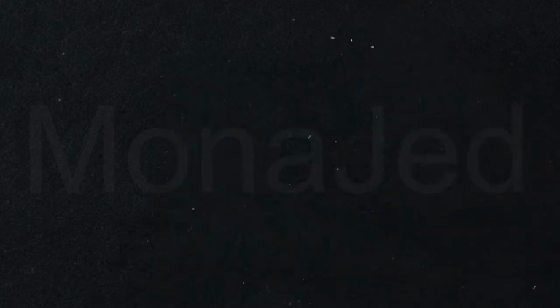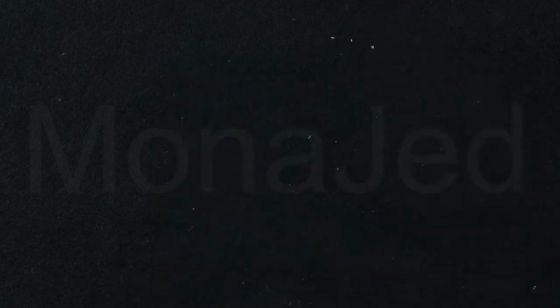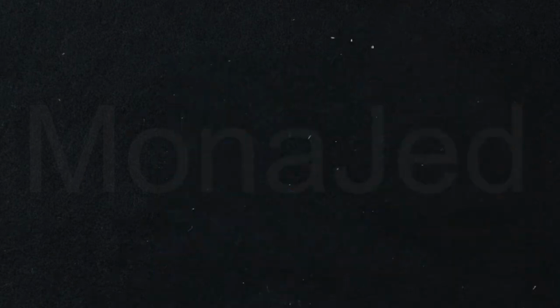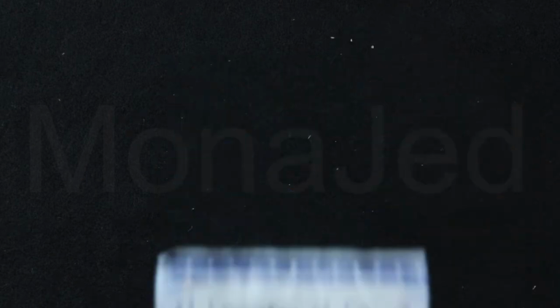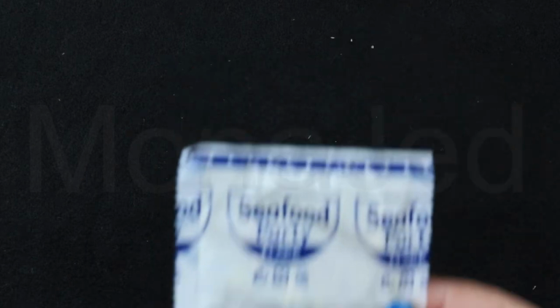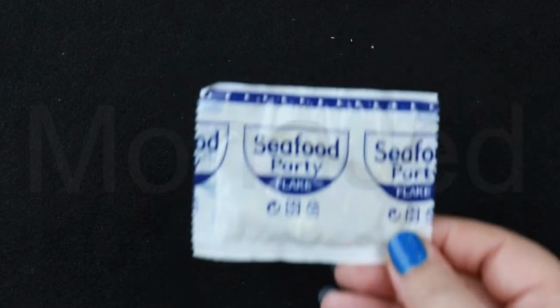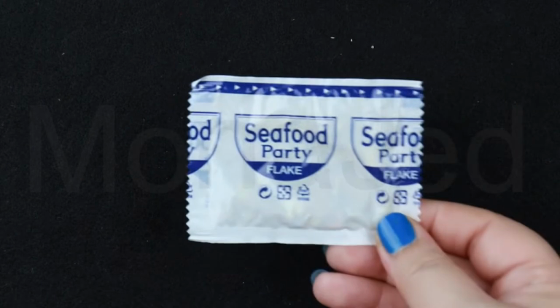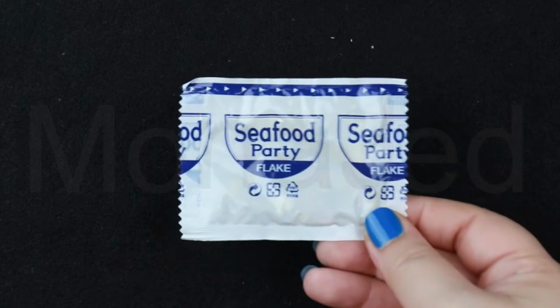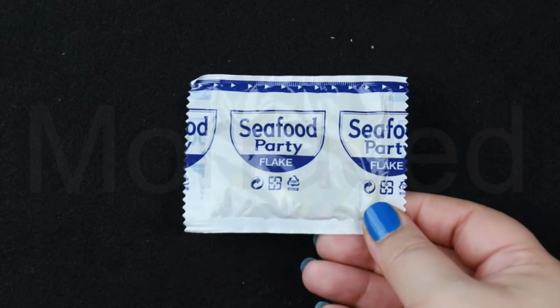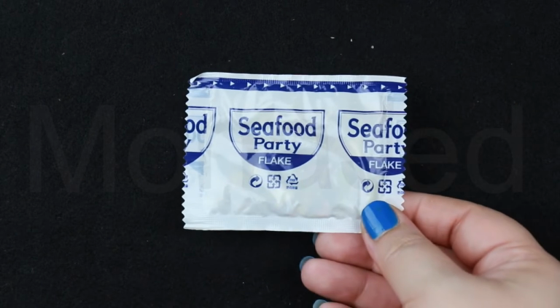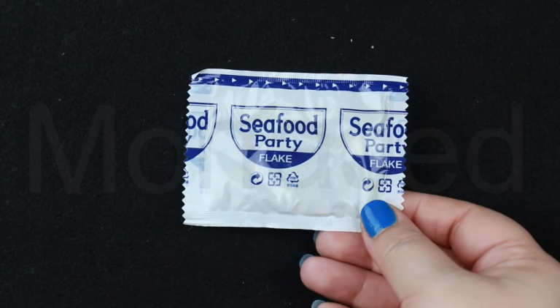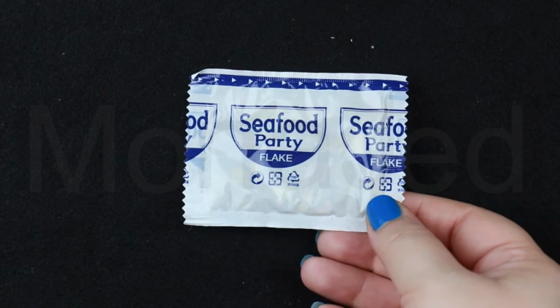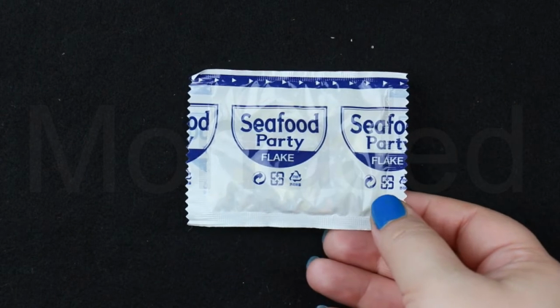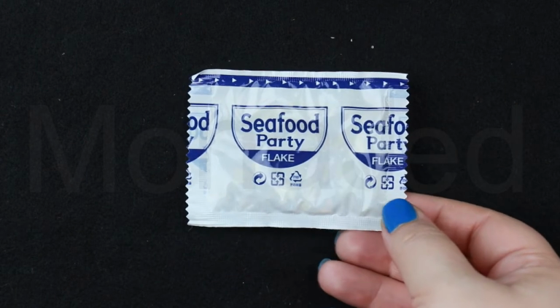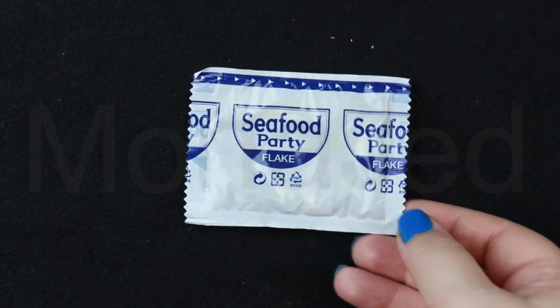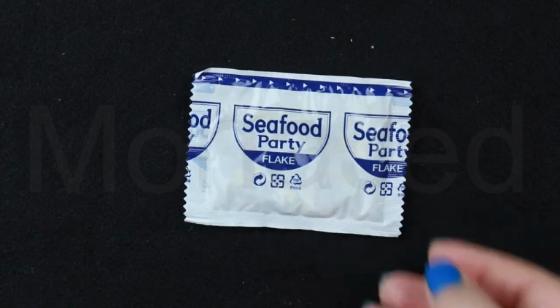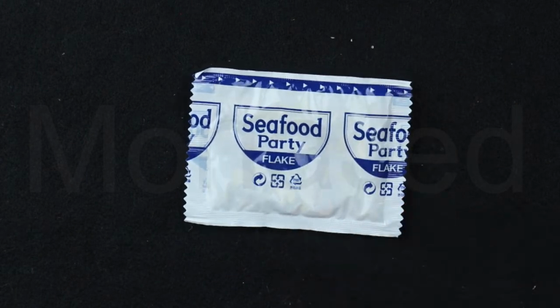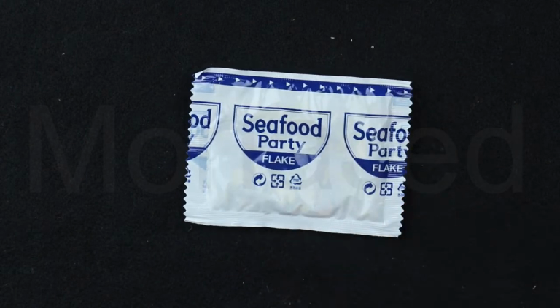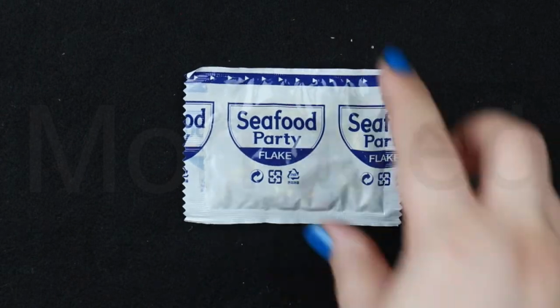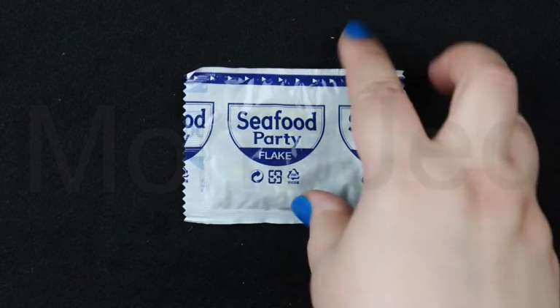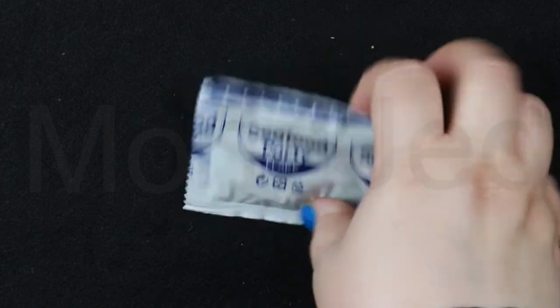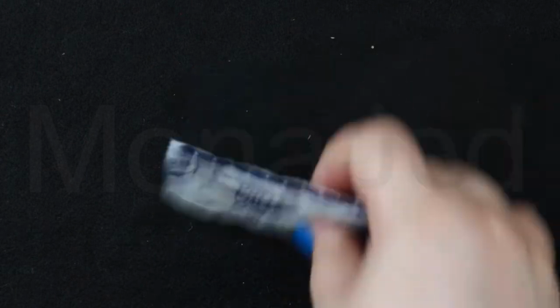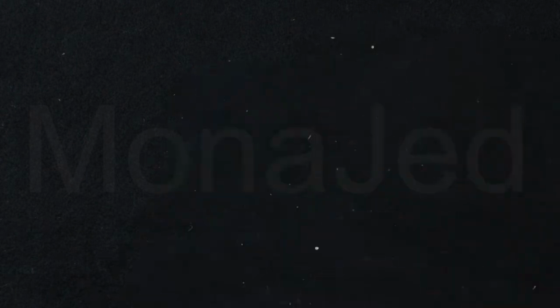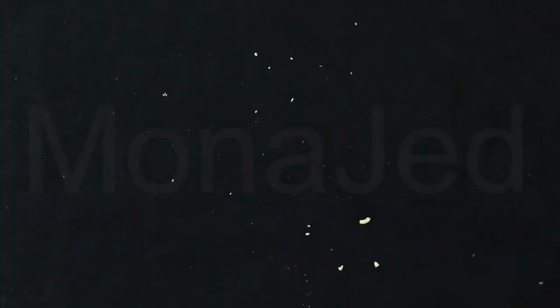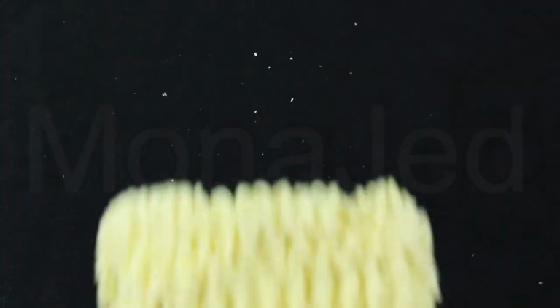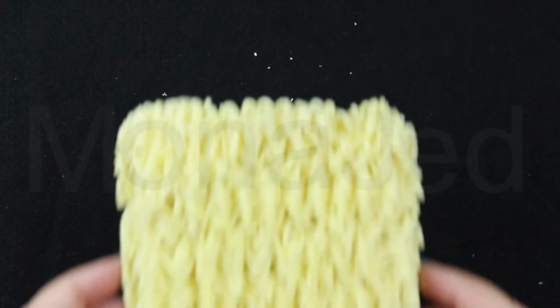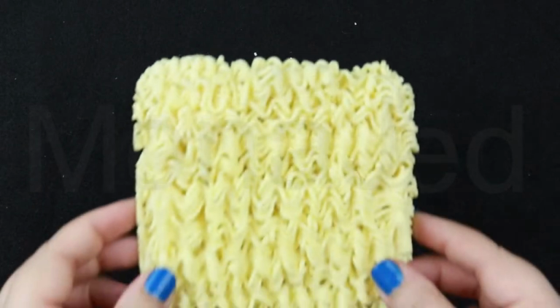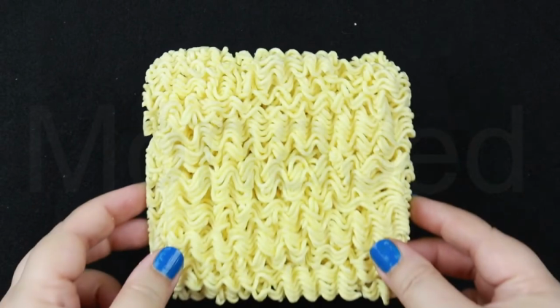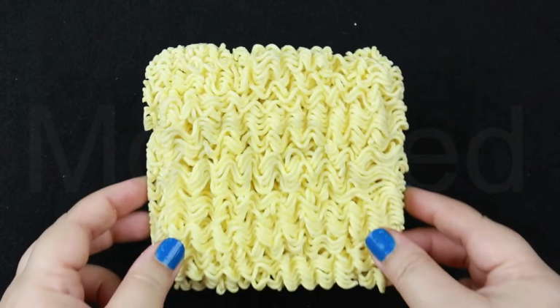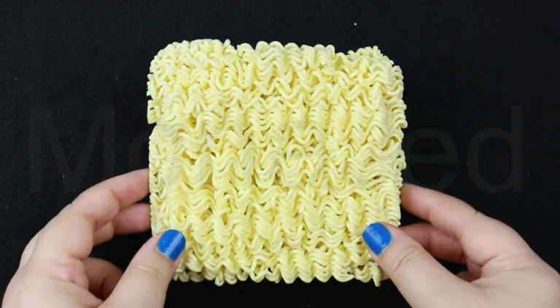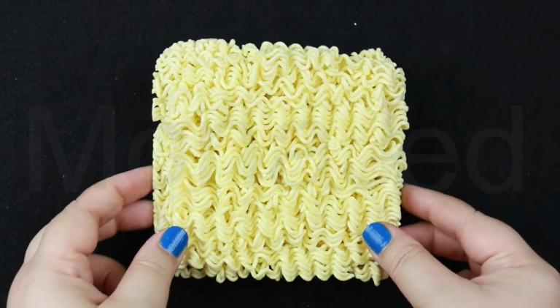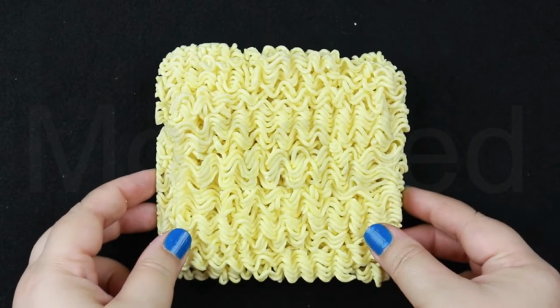Then we have the Seafood Party flakes. Here is the noodle block.